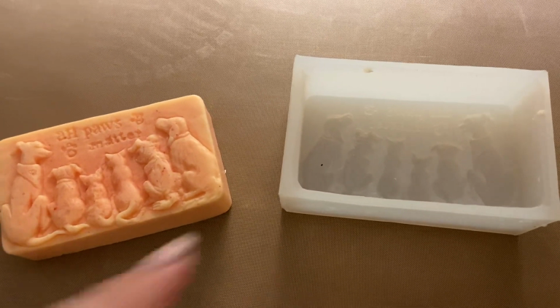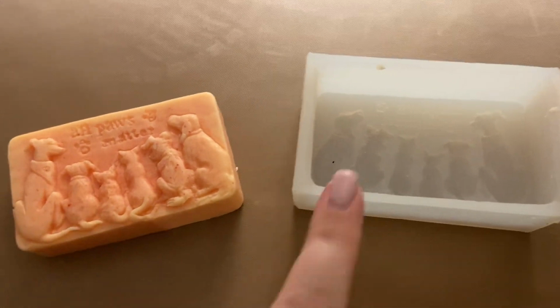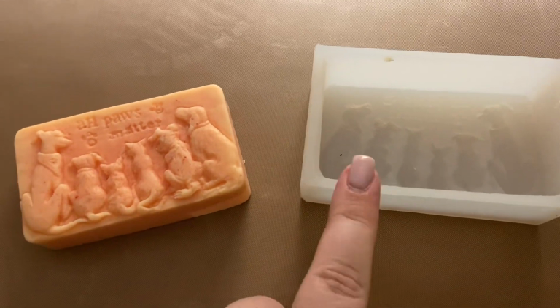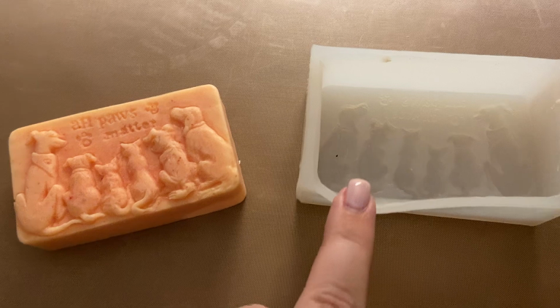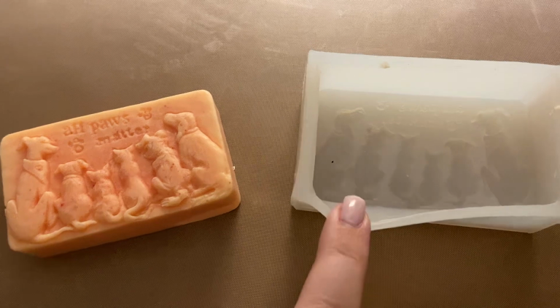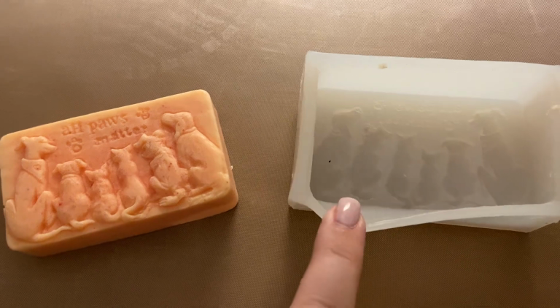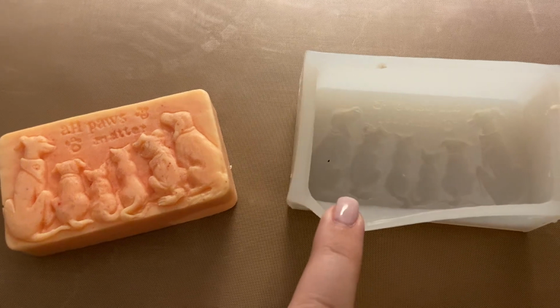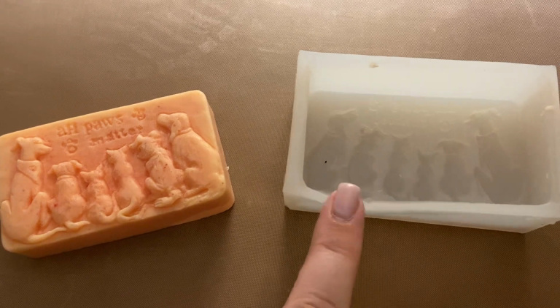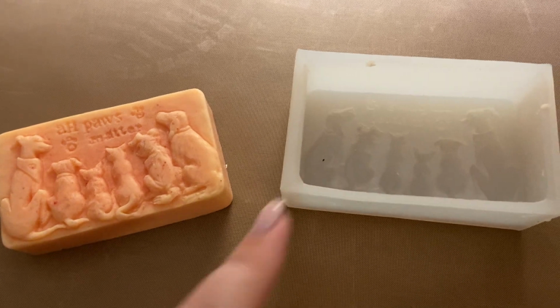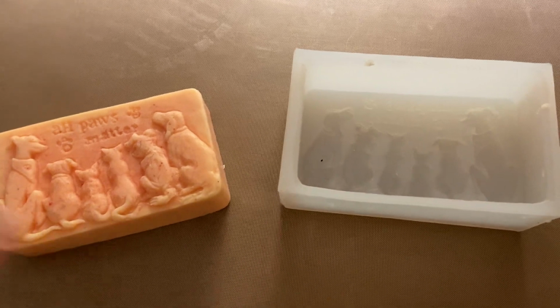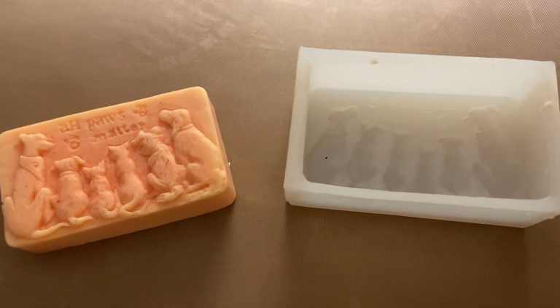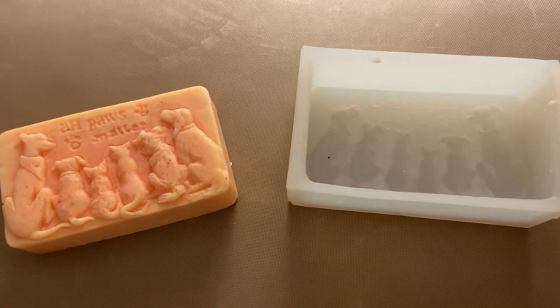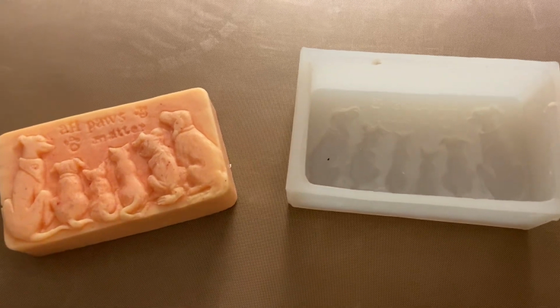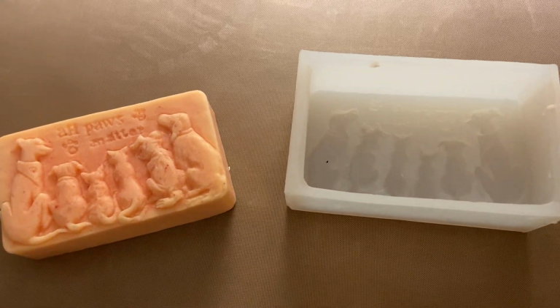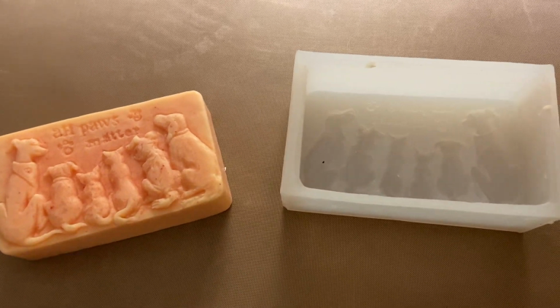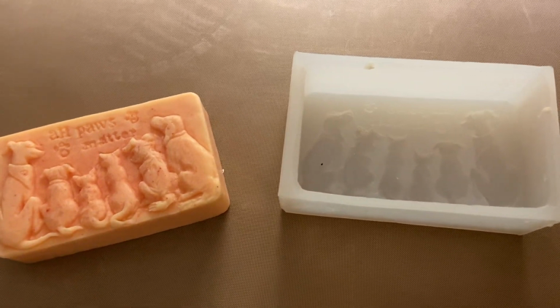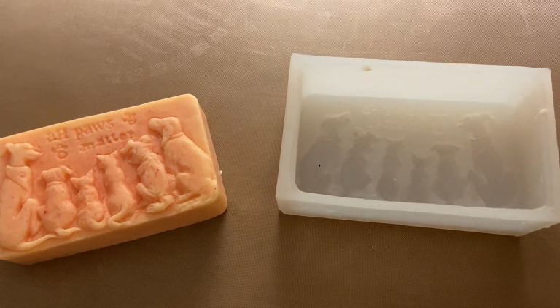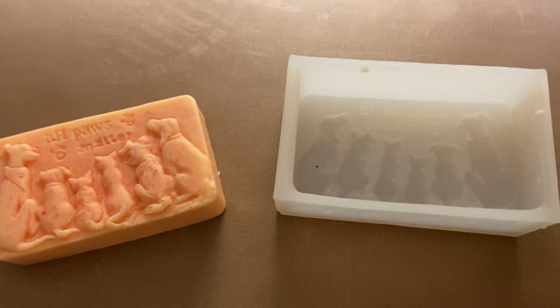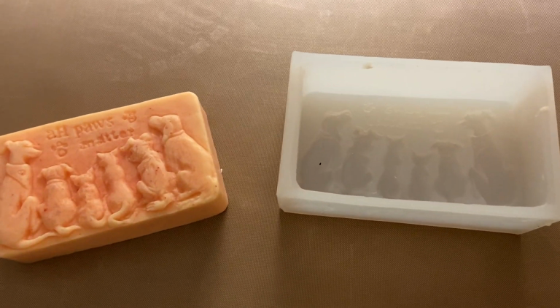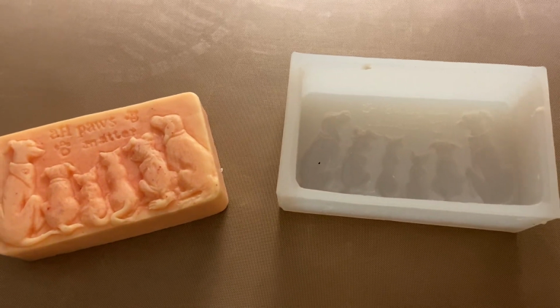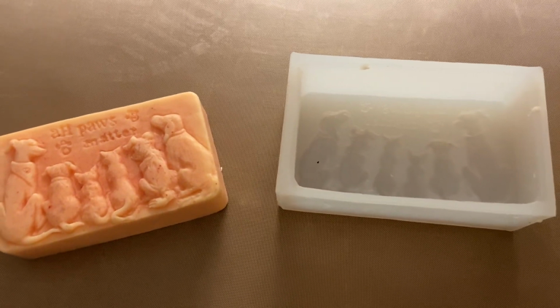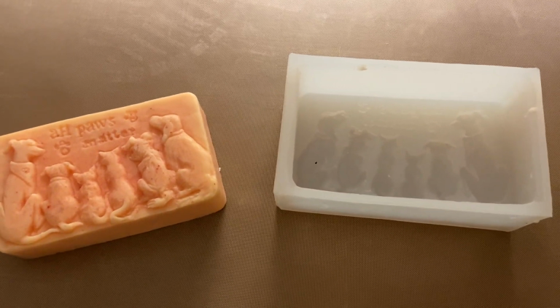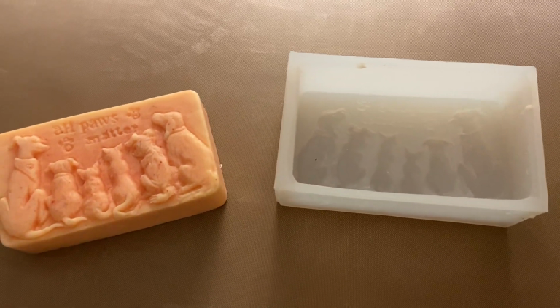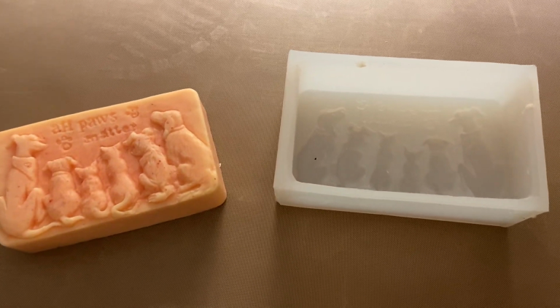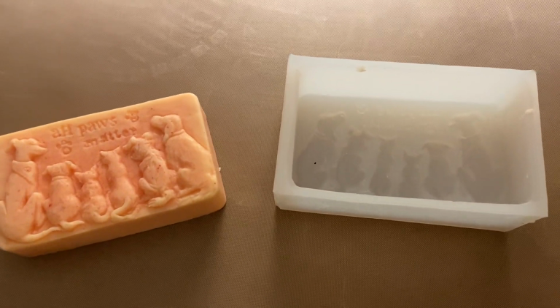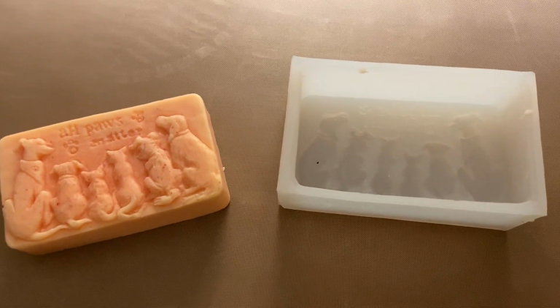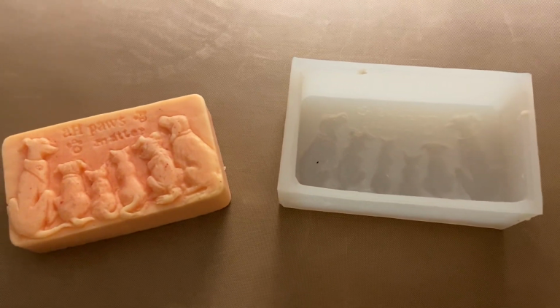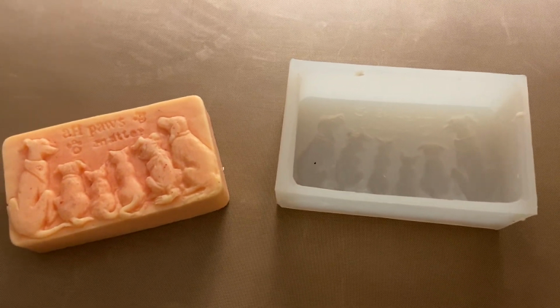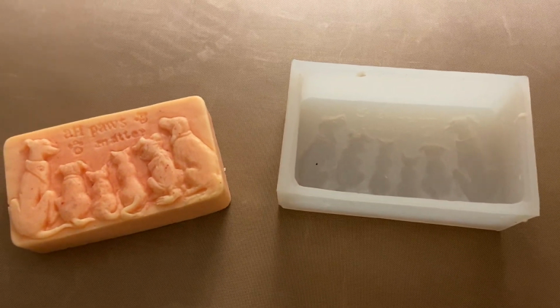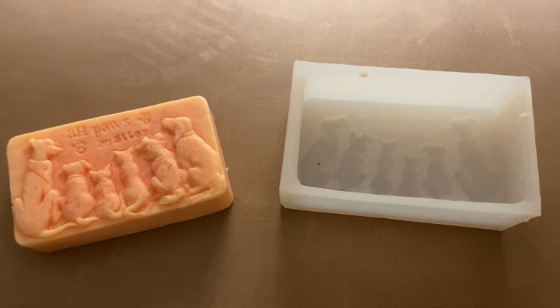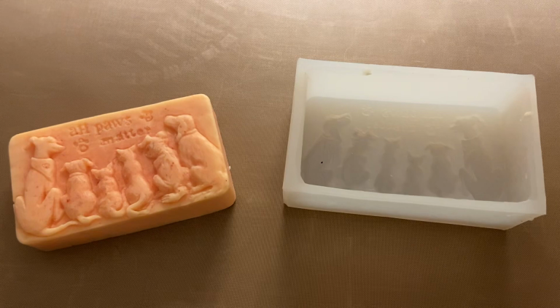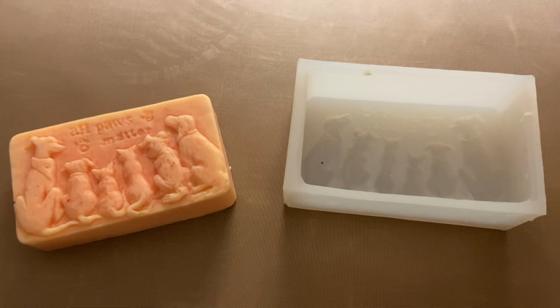This is a five ounce mold, so it is like a typical size of a bar of soap. Thank you for watching.